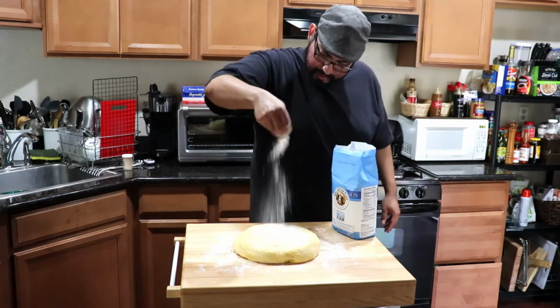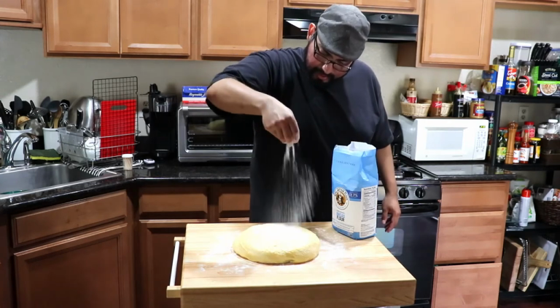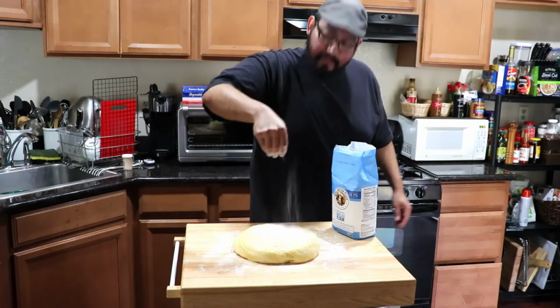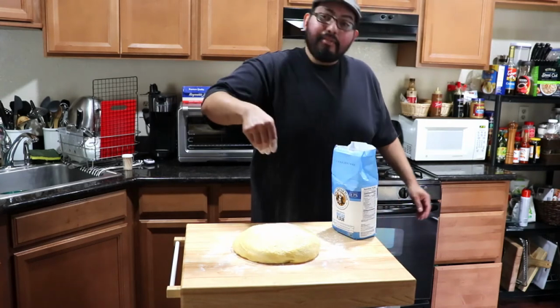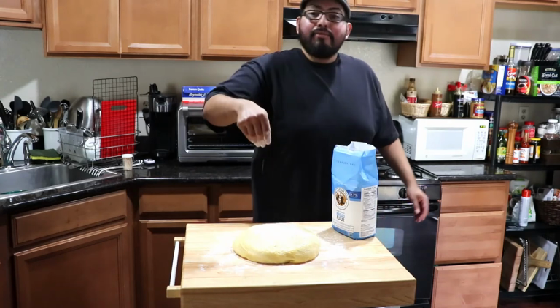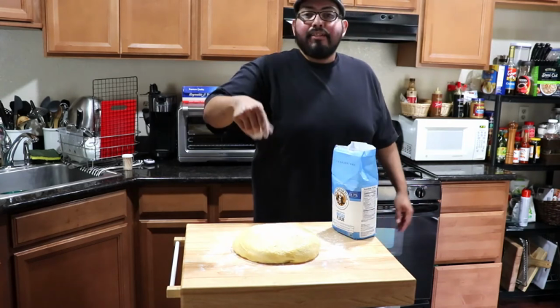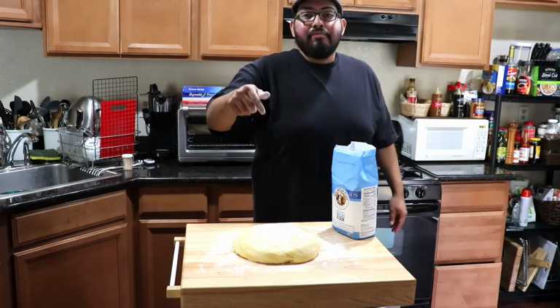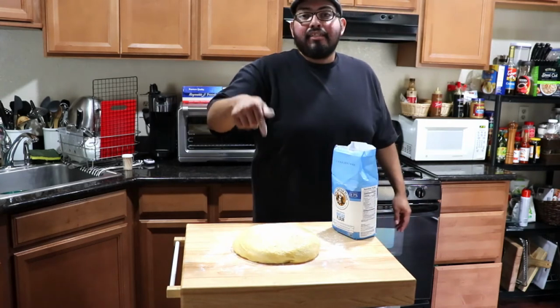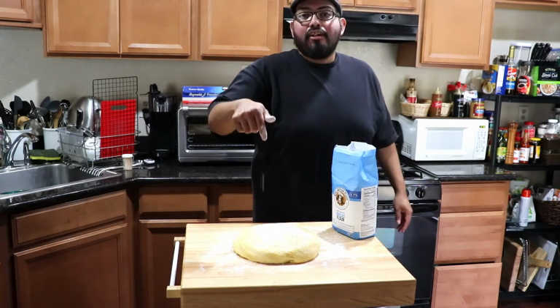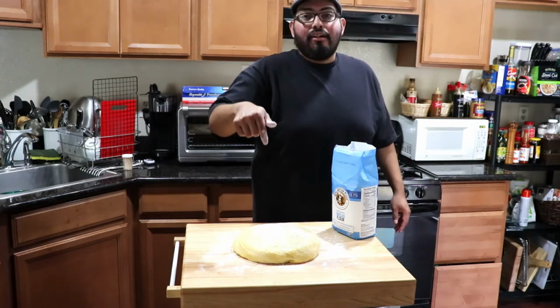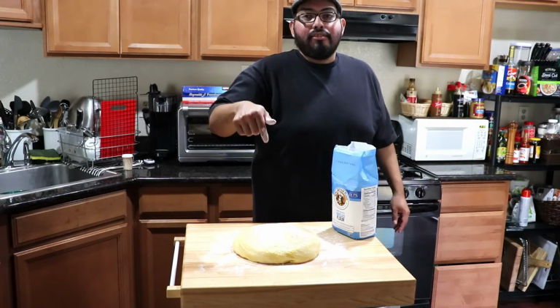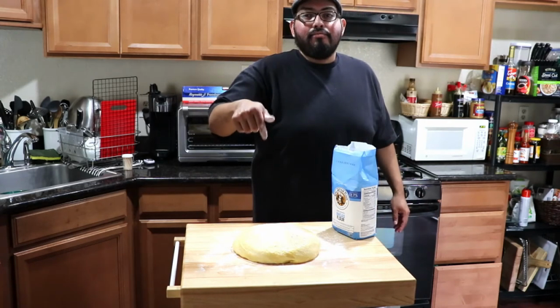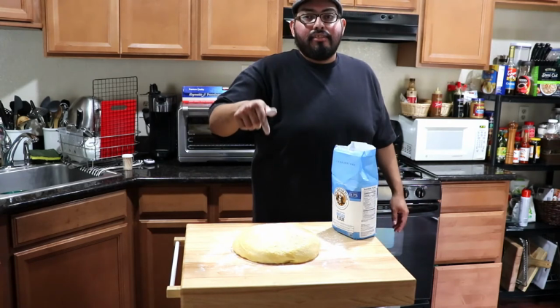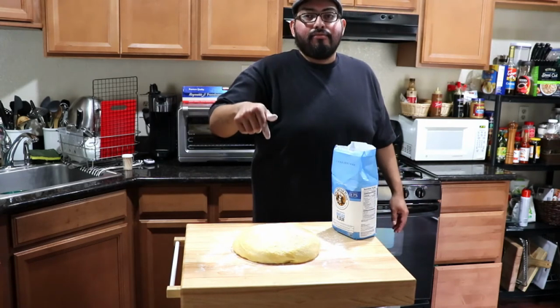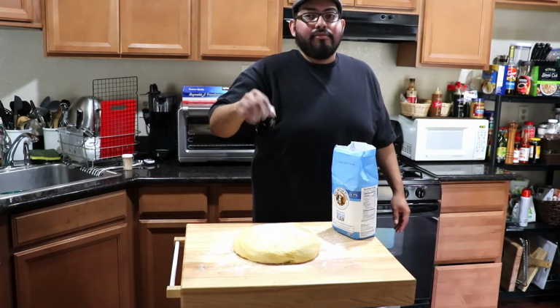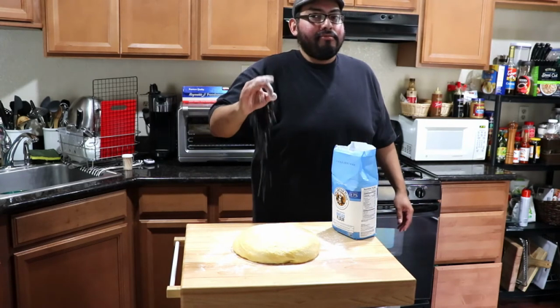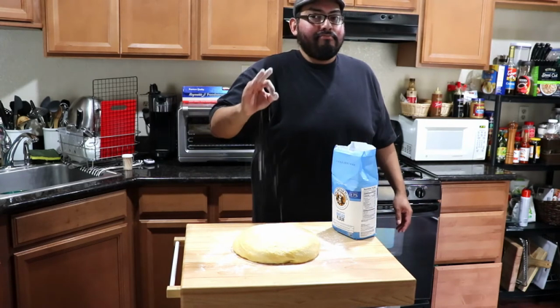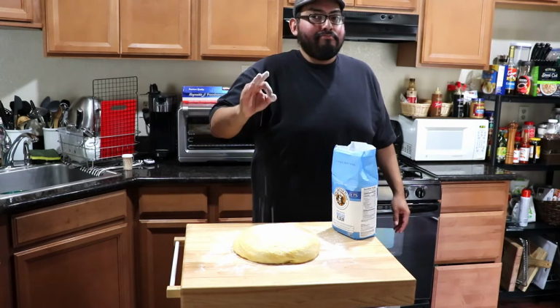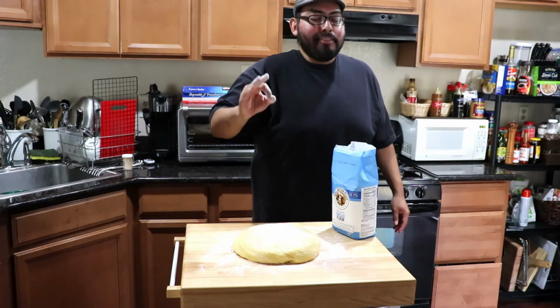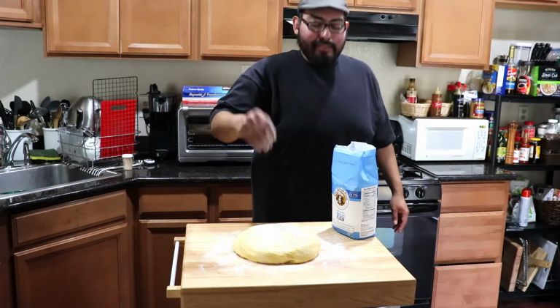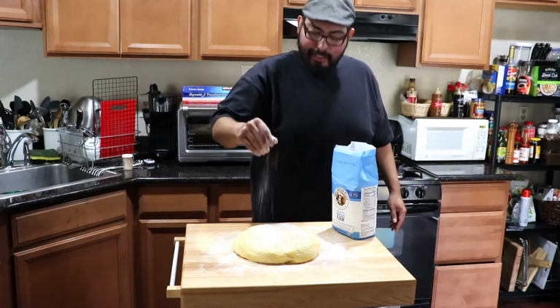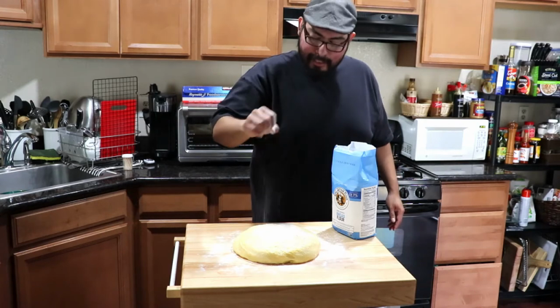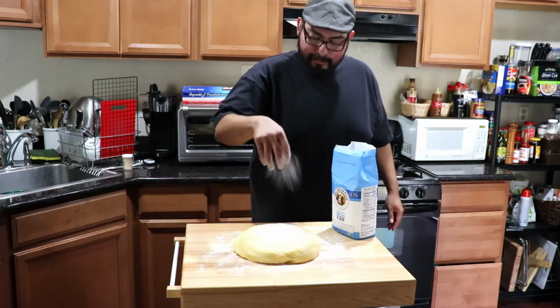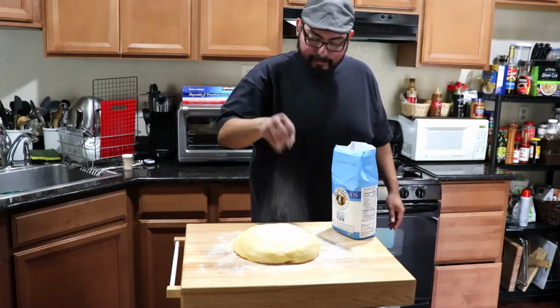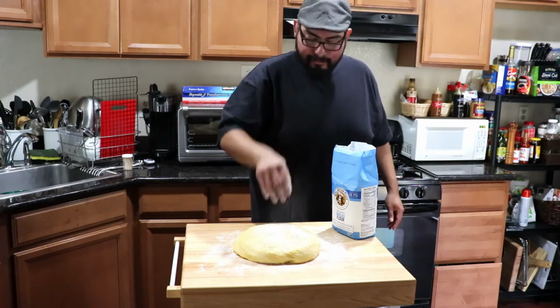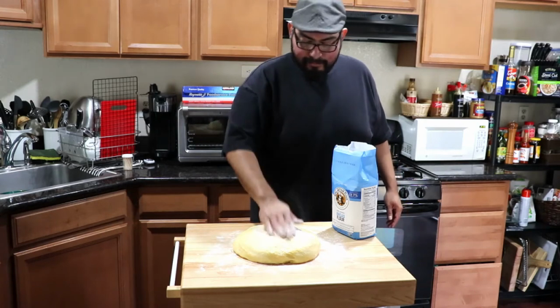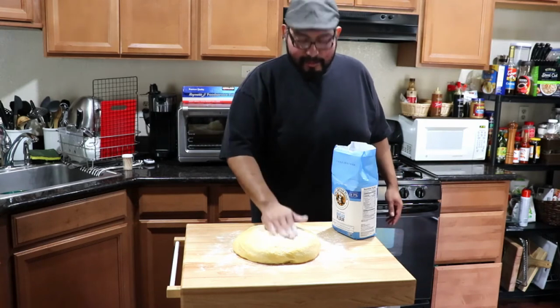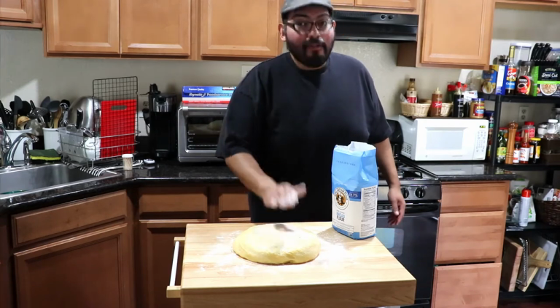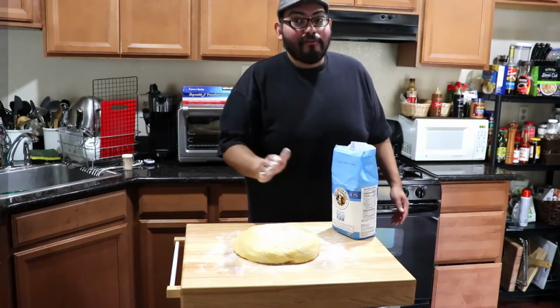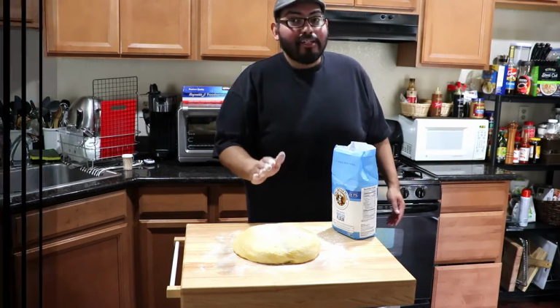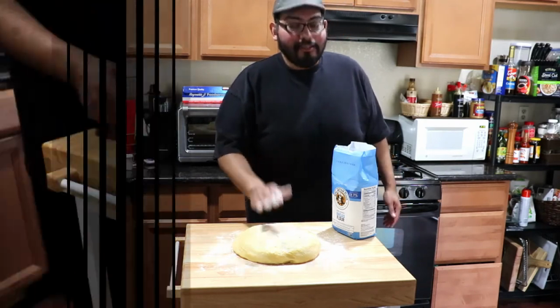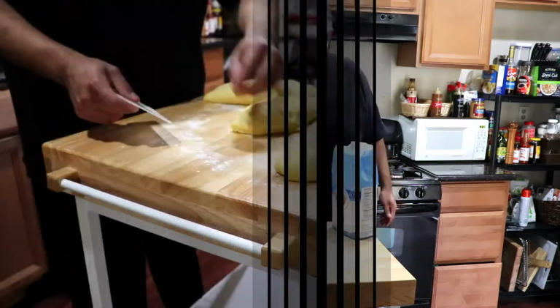By the way, this dough also makes awesome cinnamon rolls or French toast — same dough, very versatile.